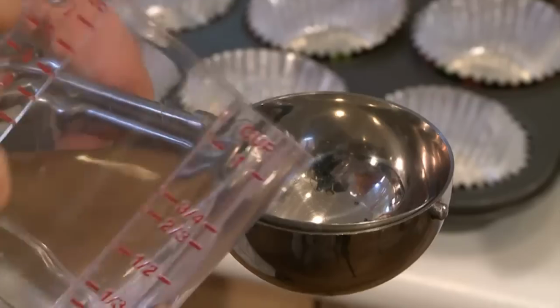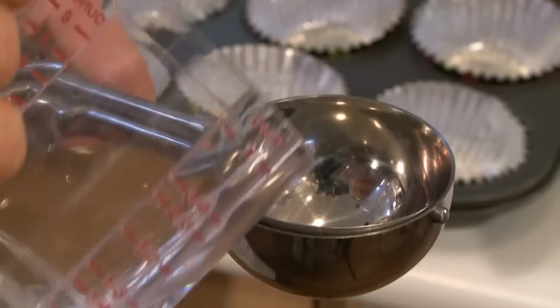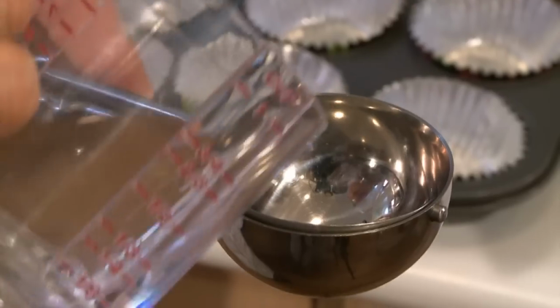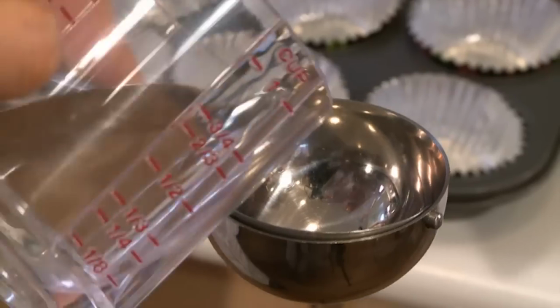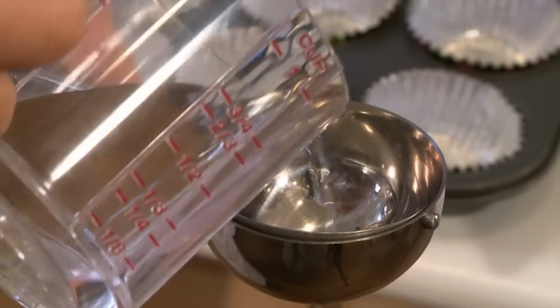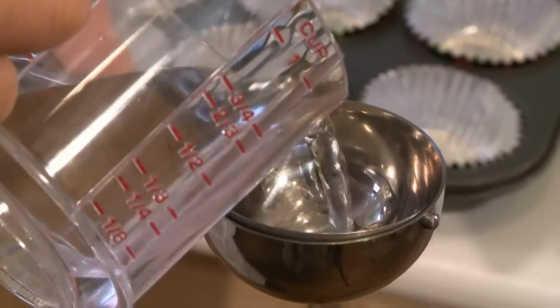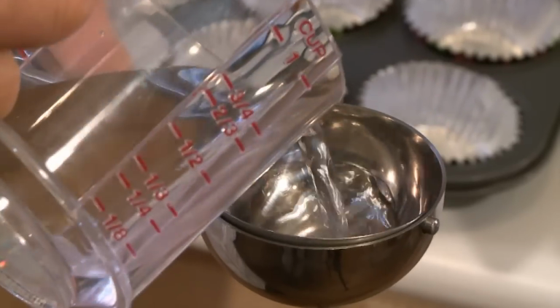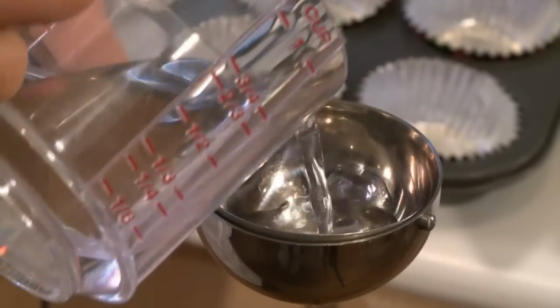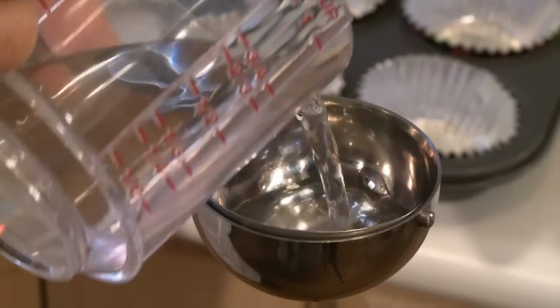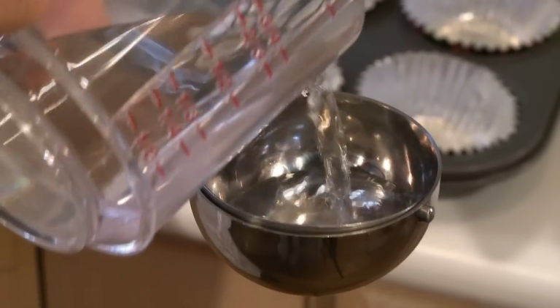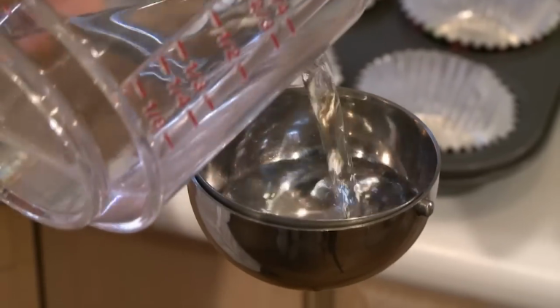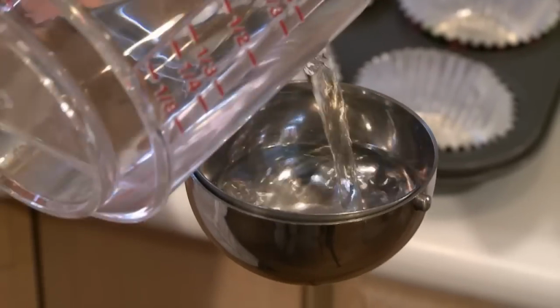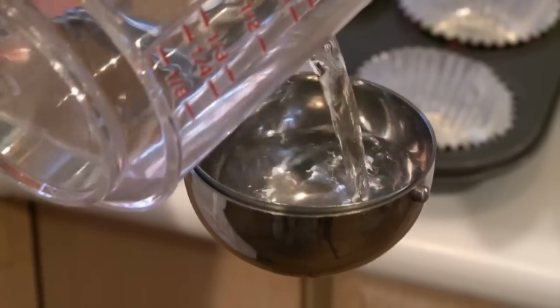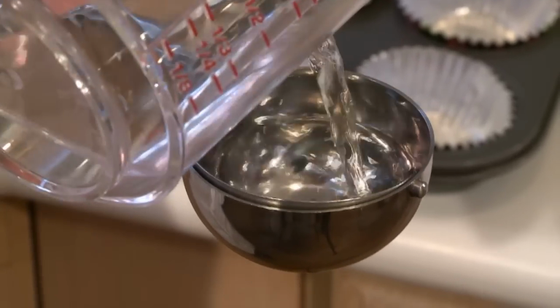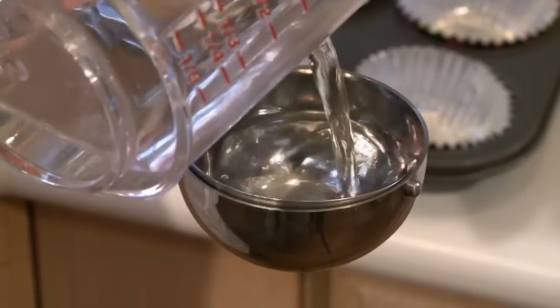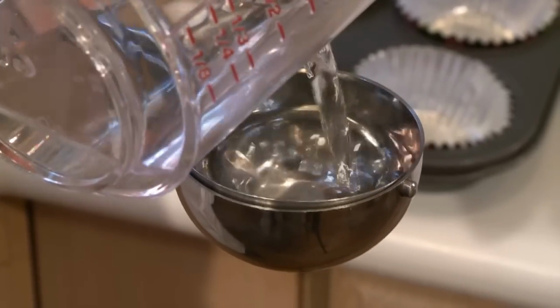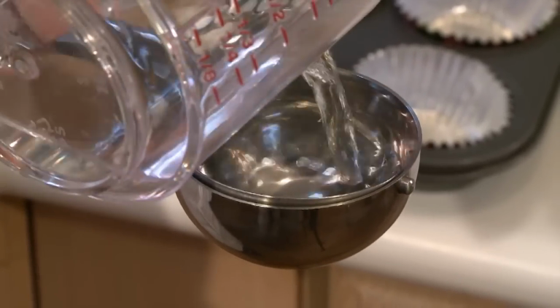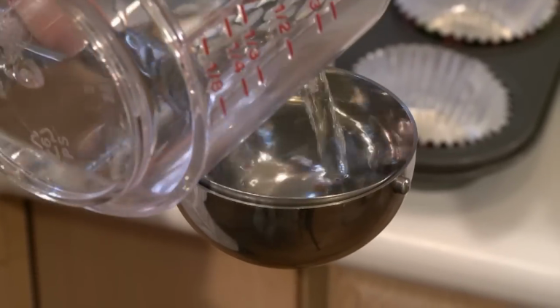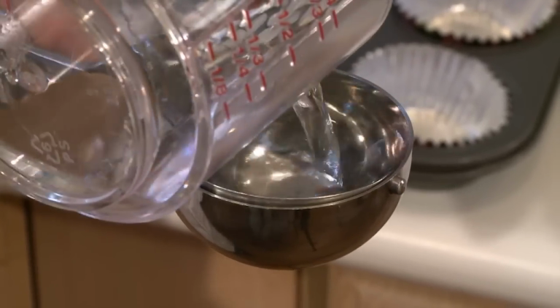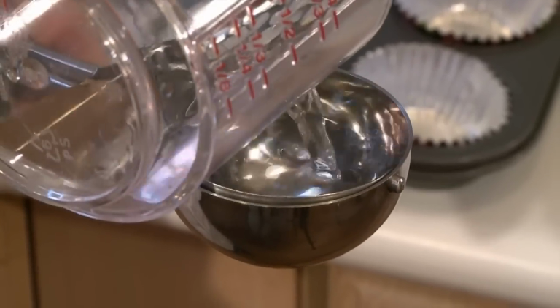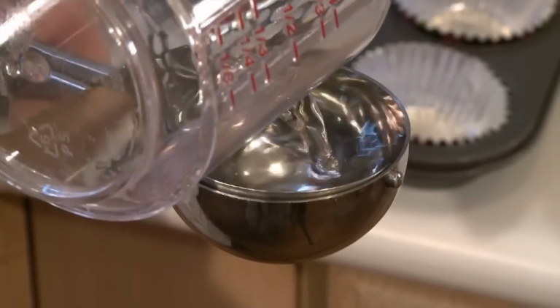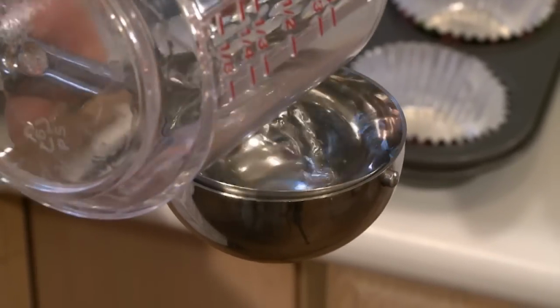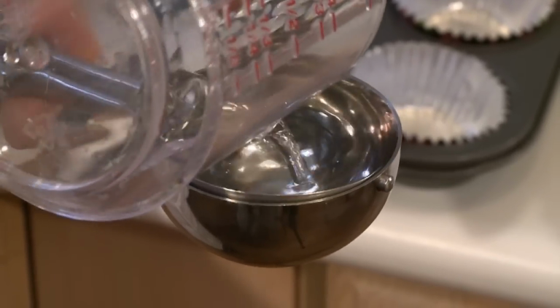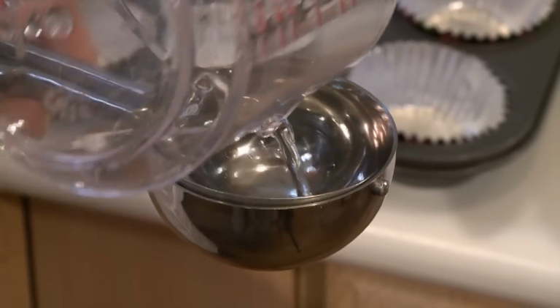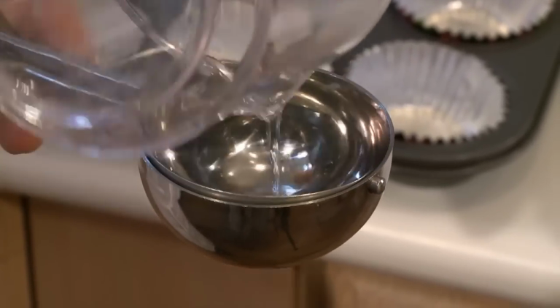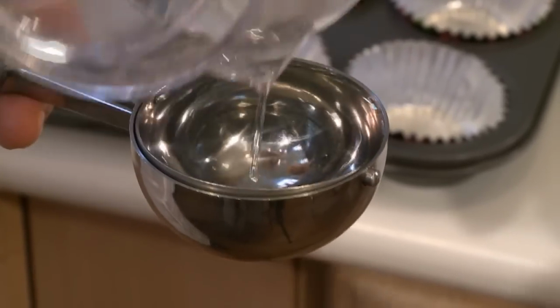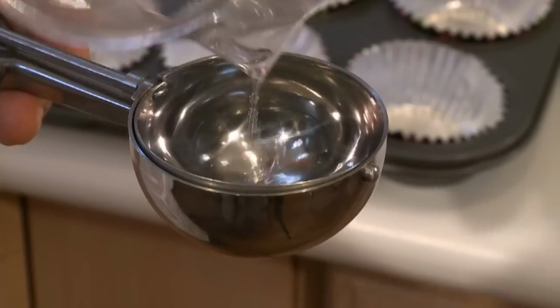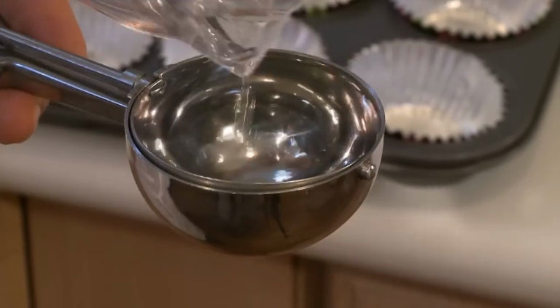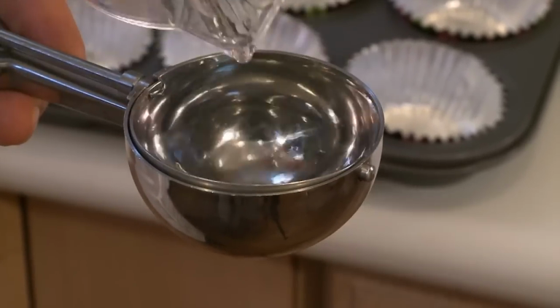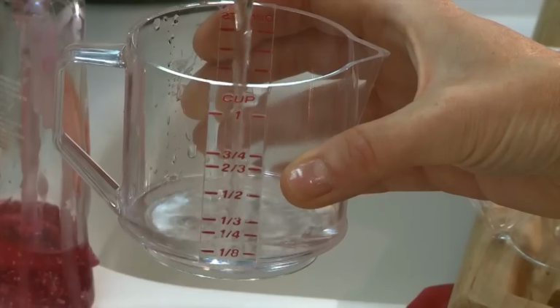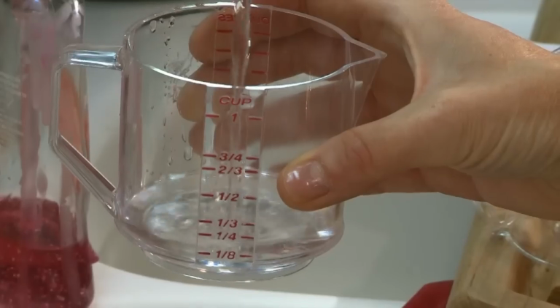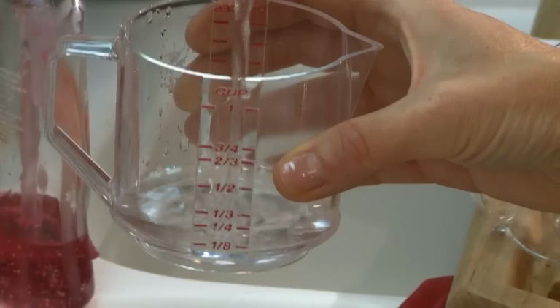Now, to know if you've got the right scoop, you want to fill it with water. The right one will hold 1¼ cup.